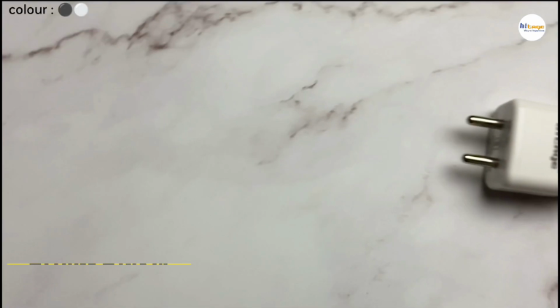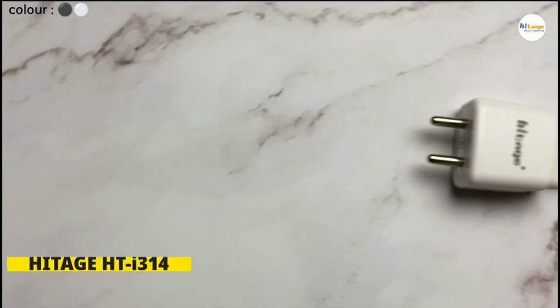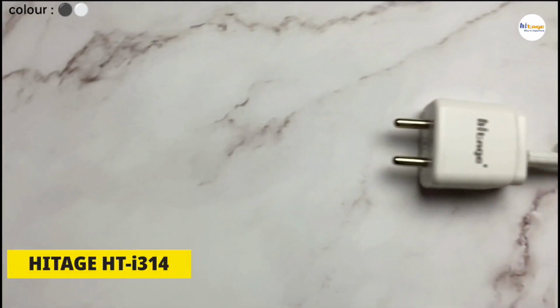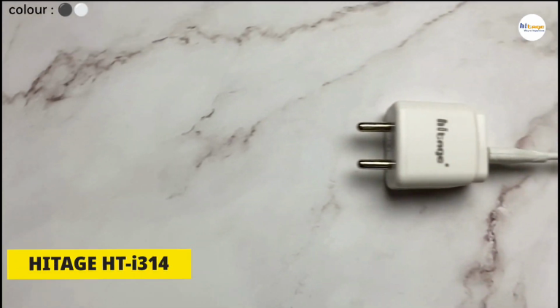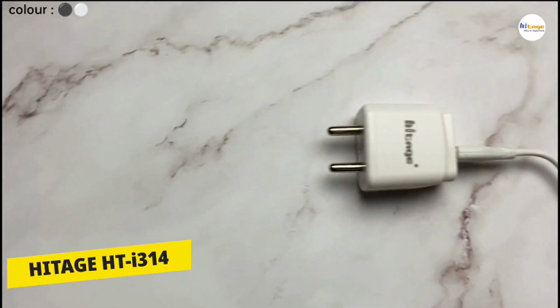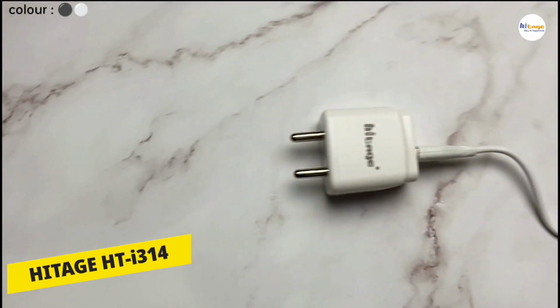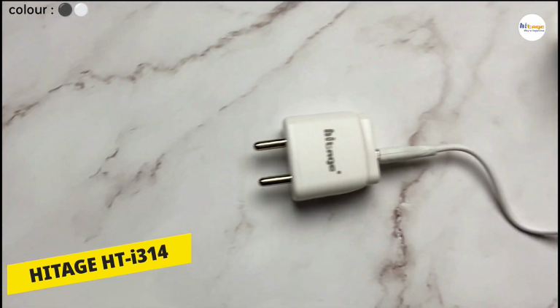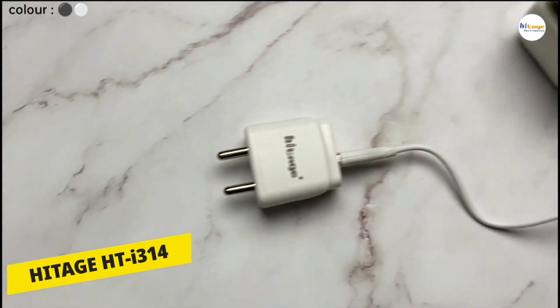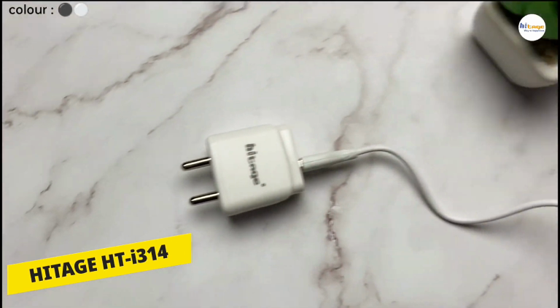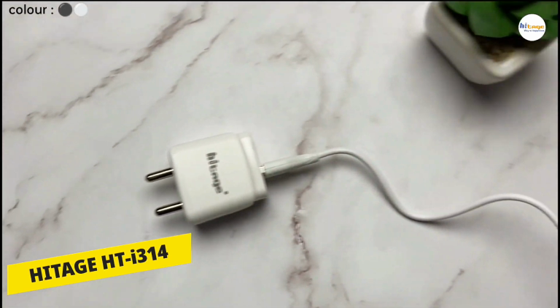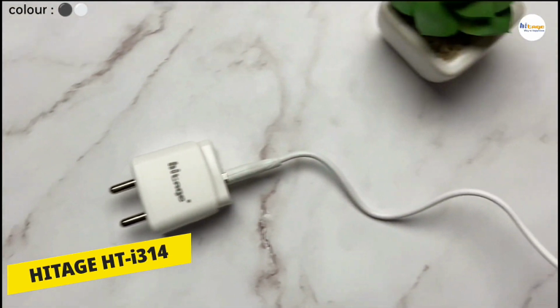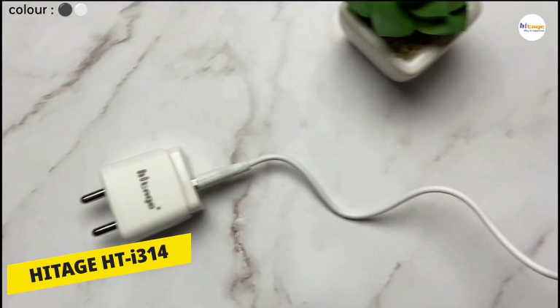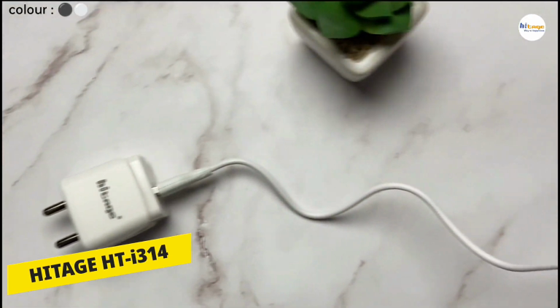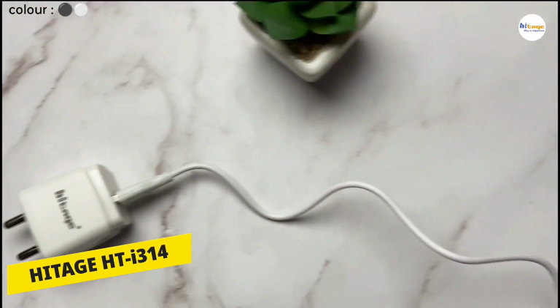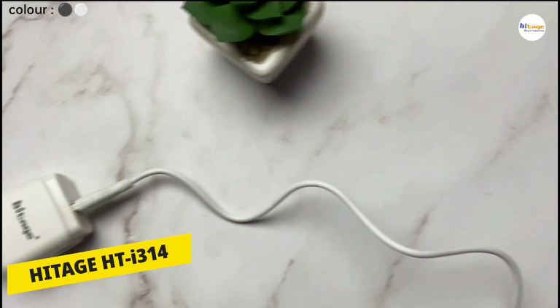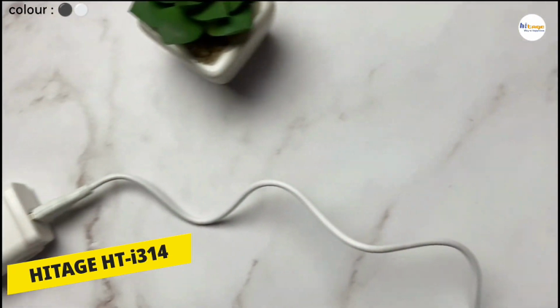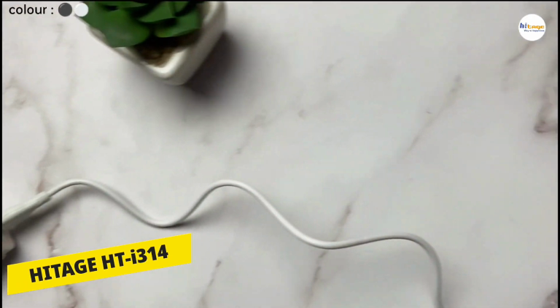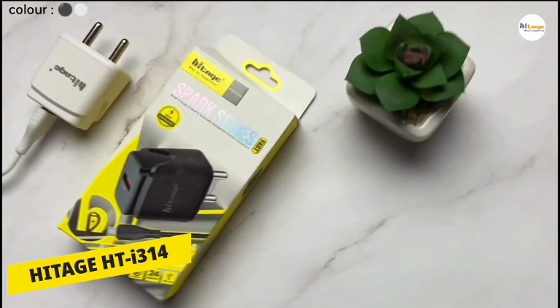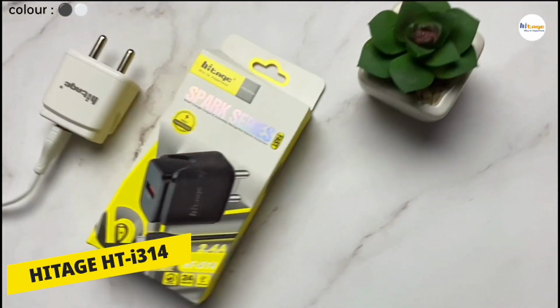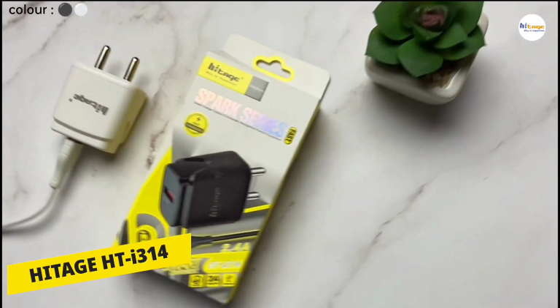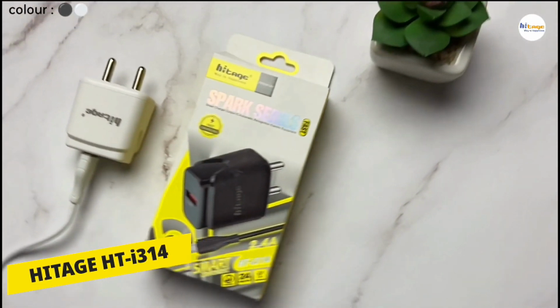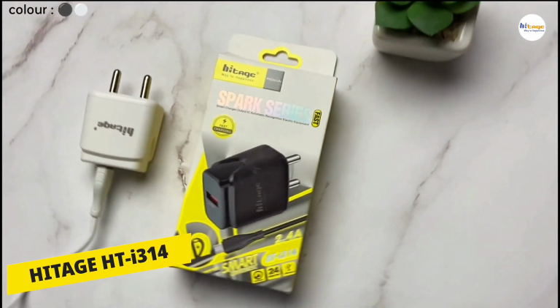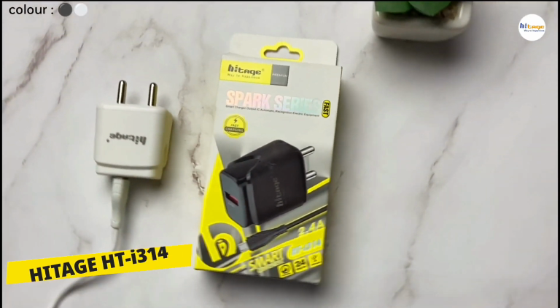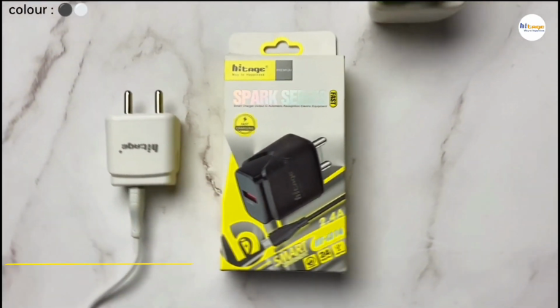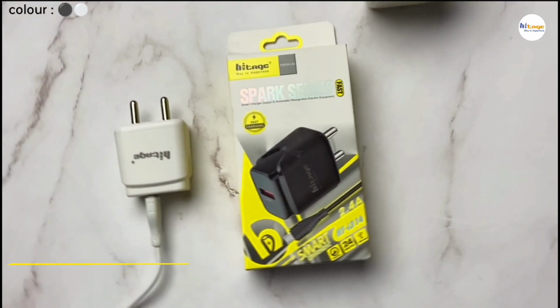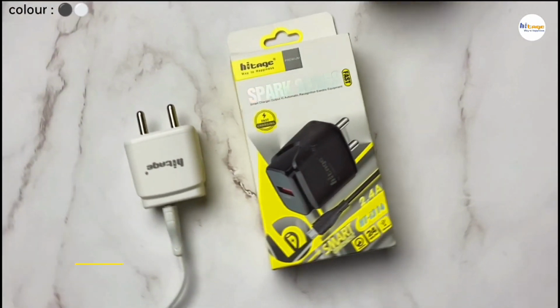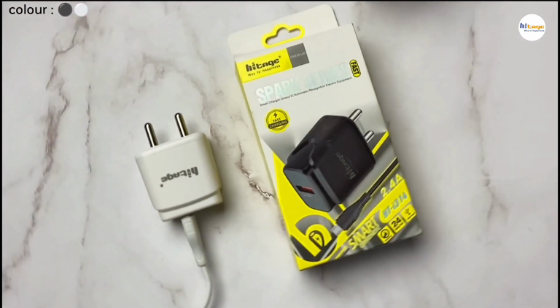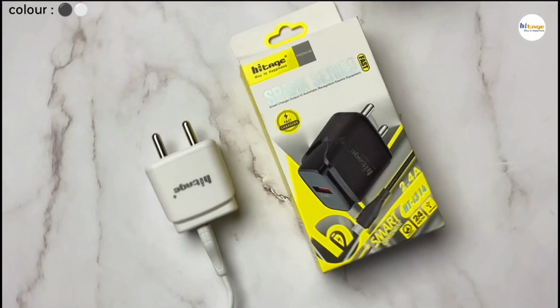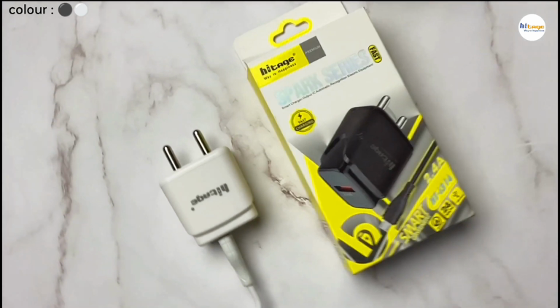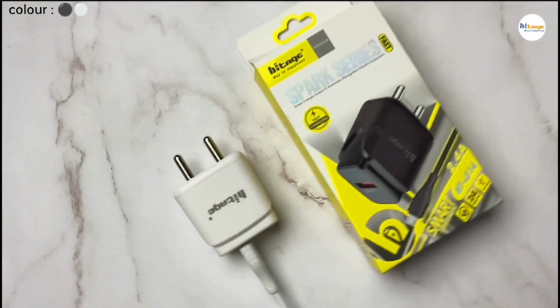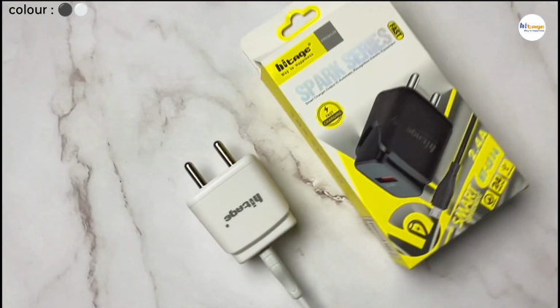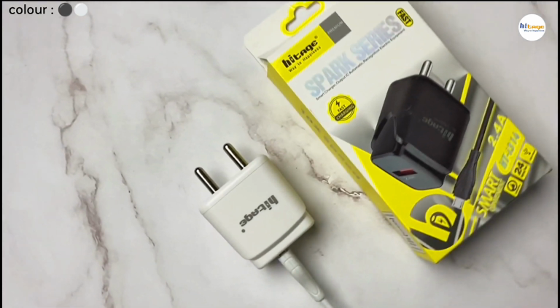Hello everyone. In this video I will unbox and review this charger from Hytage. So with that being said, let's start the video.